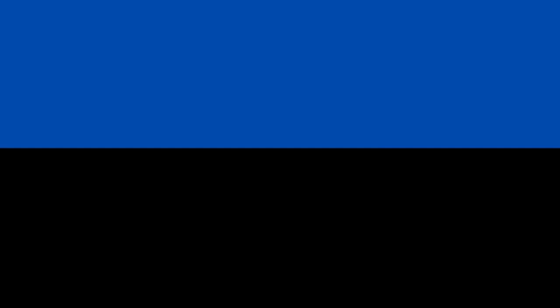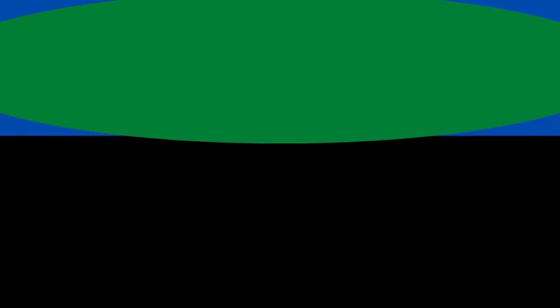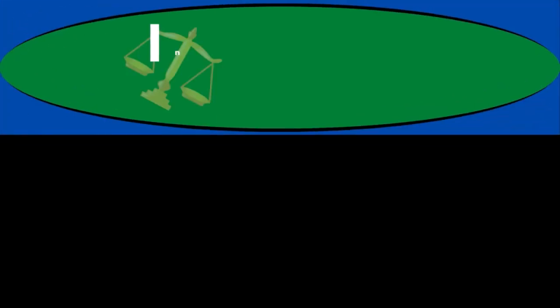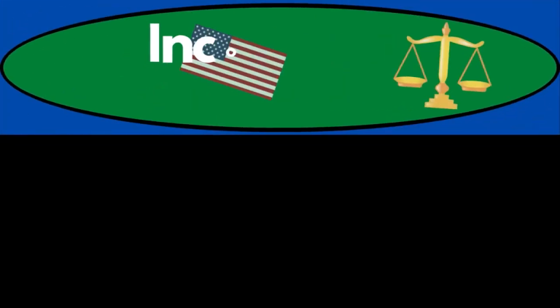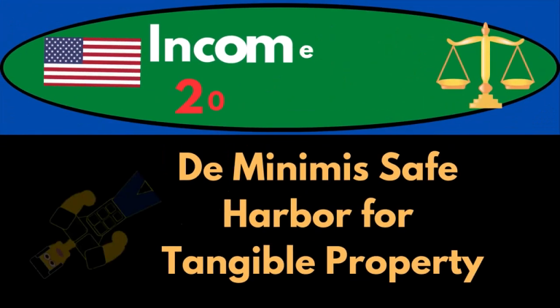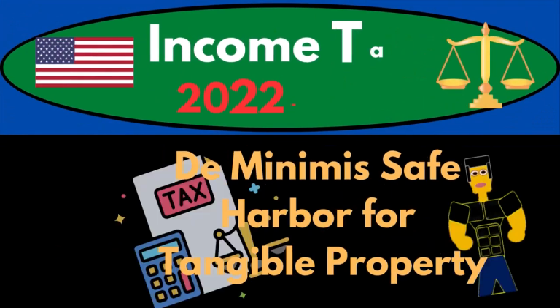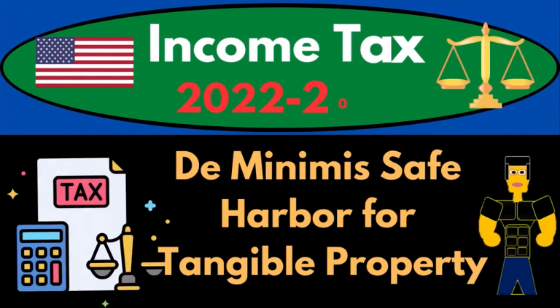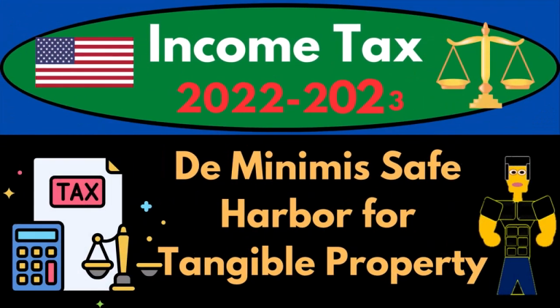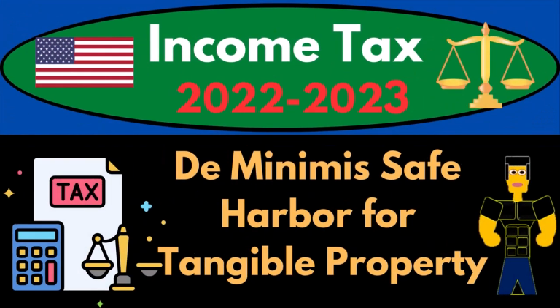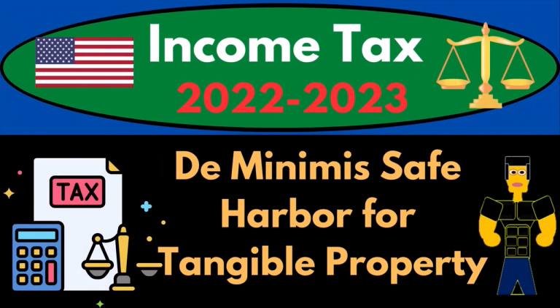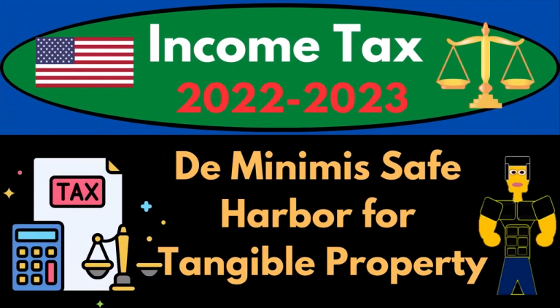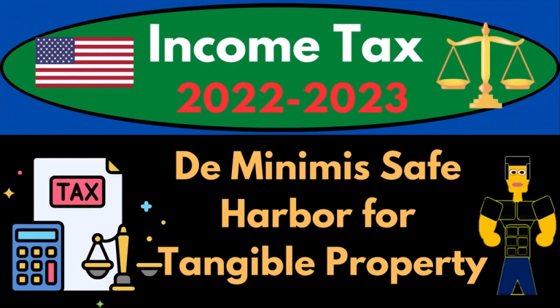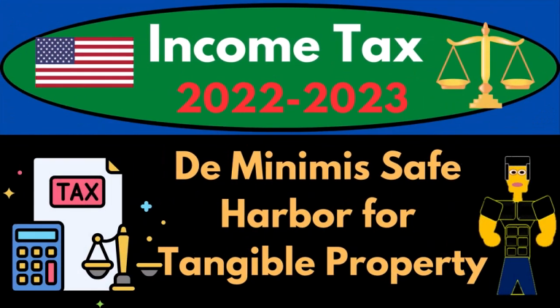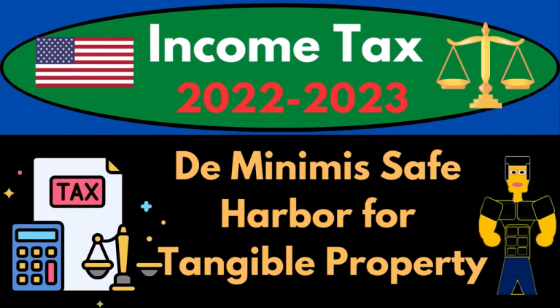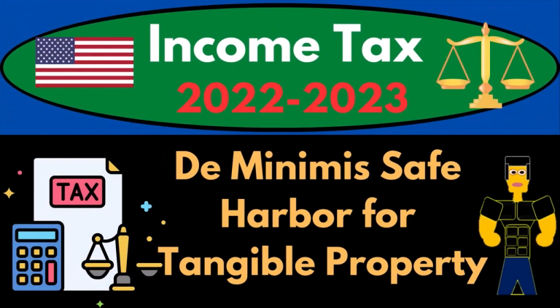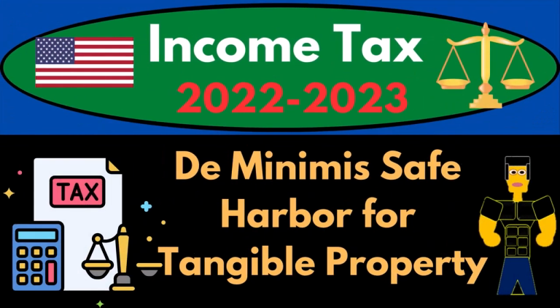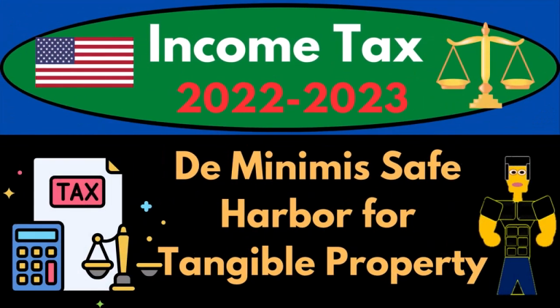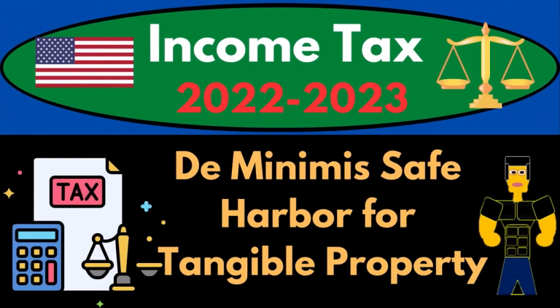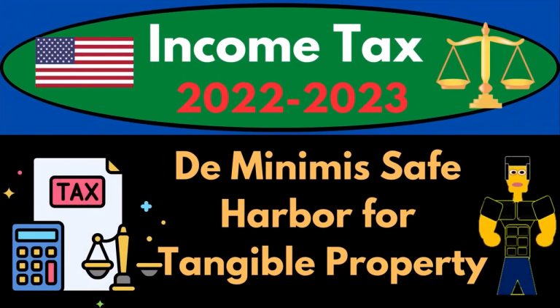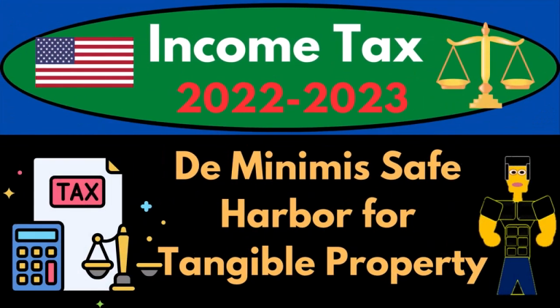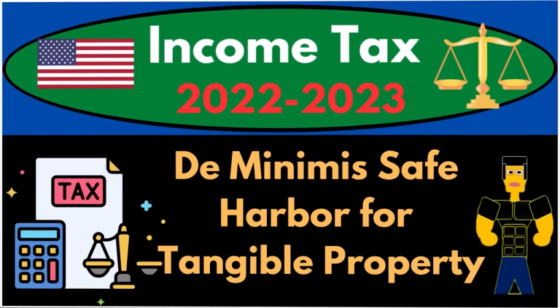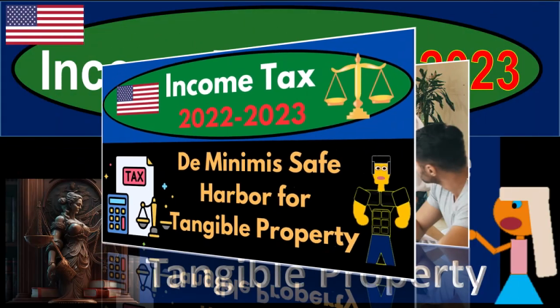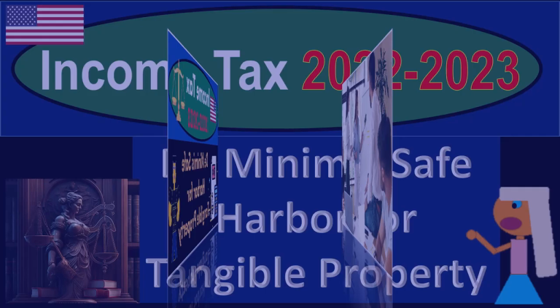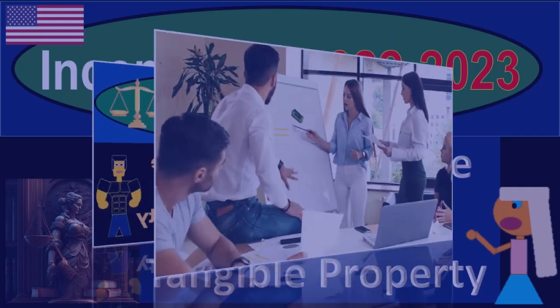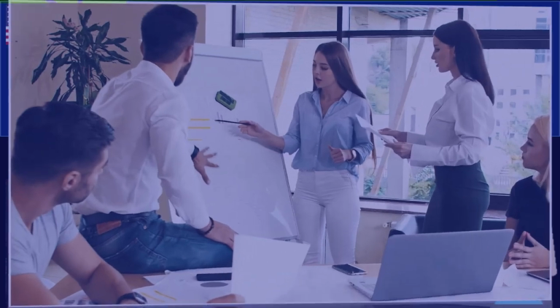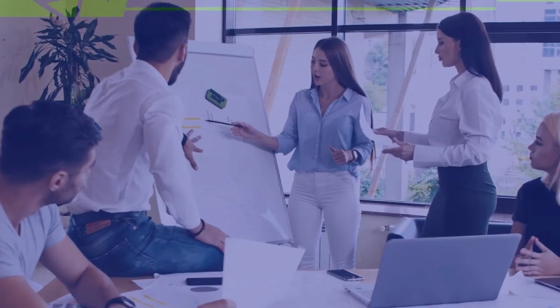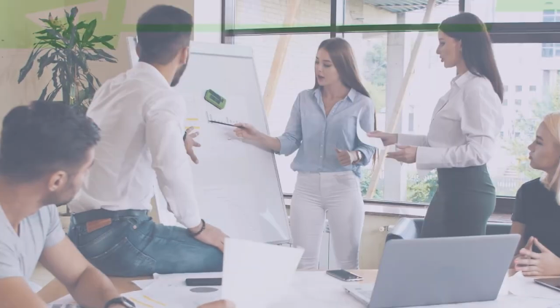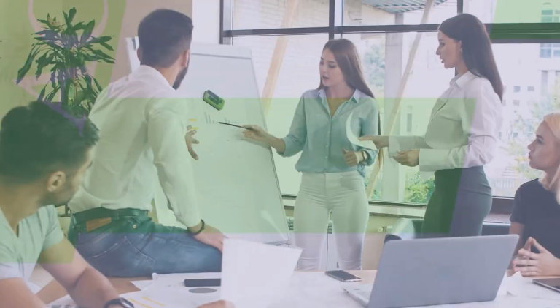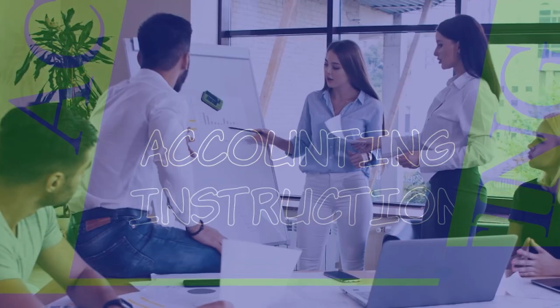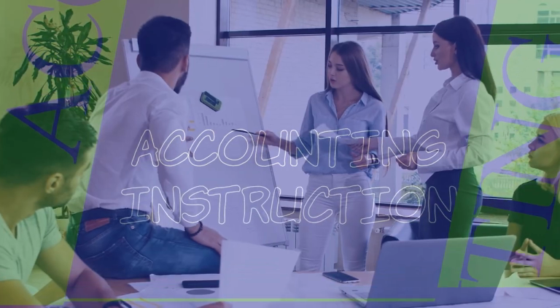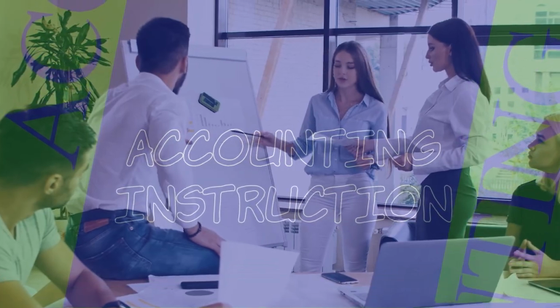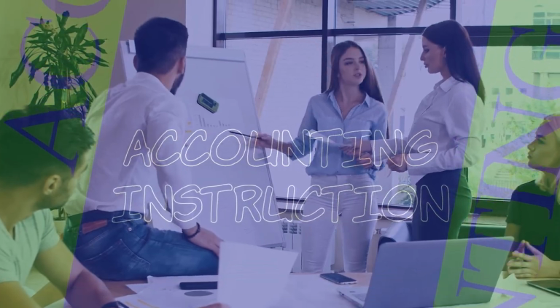Income Tax 2022-2023, De Minimis, Safe Harbor, Tangible Property.